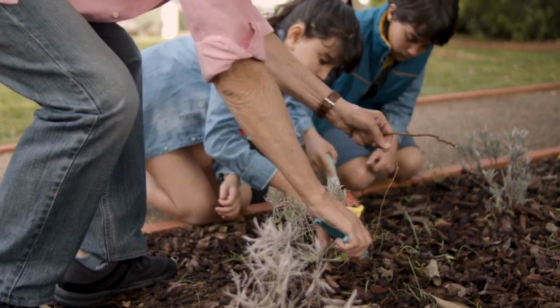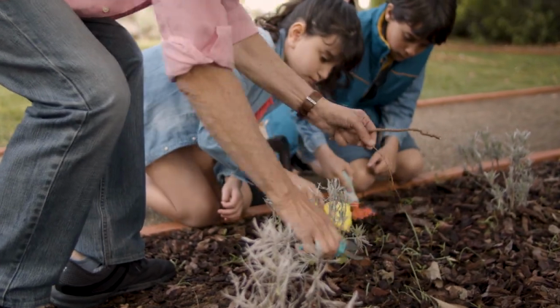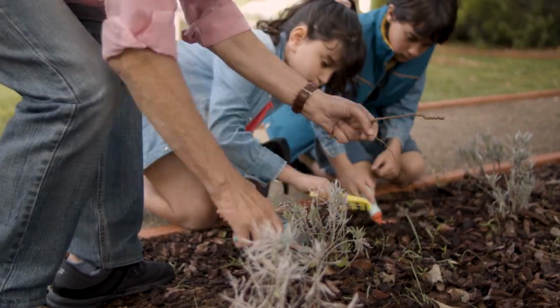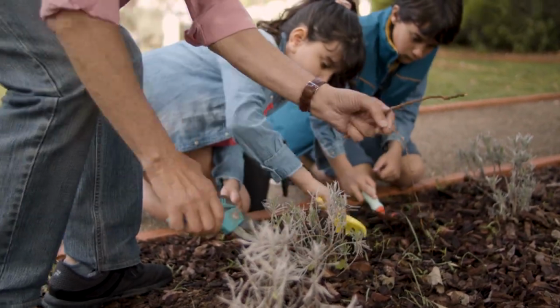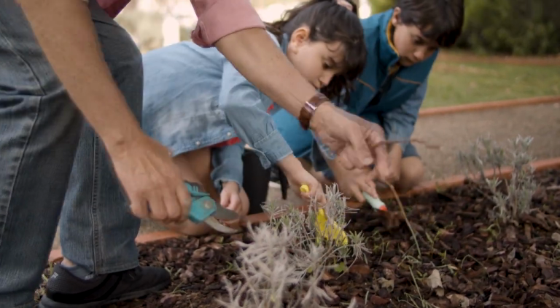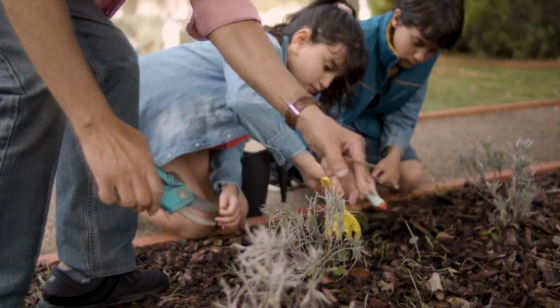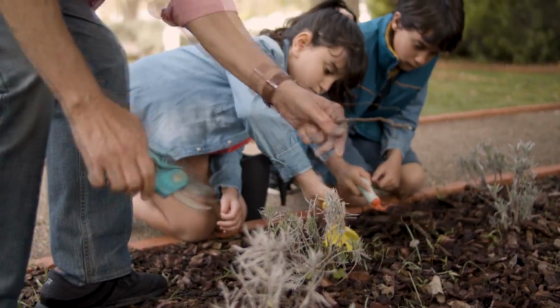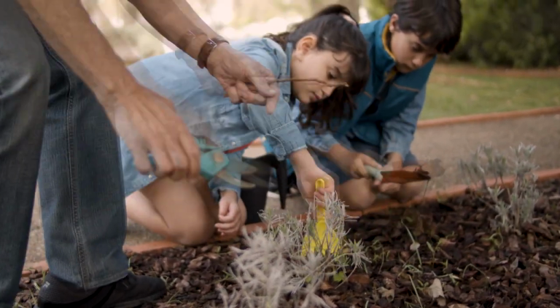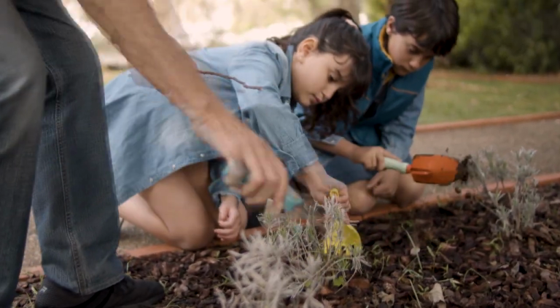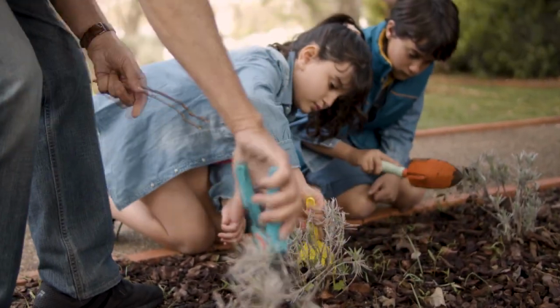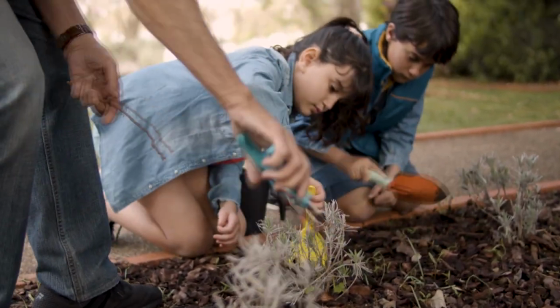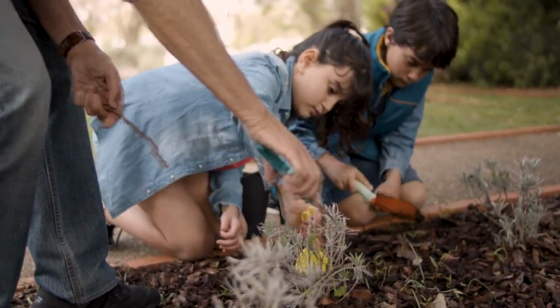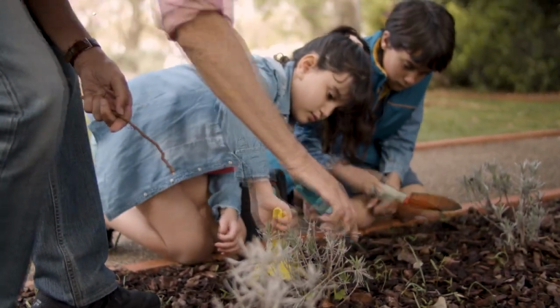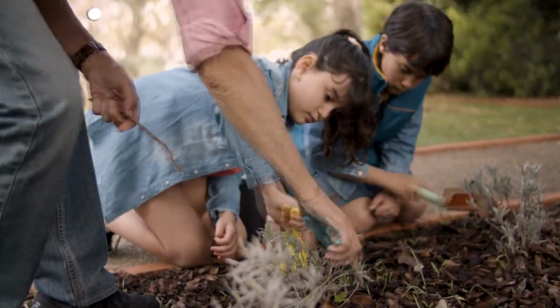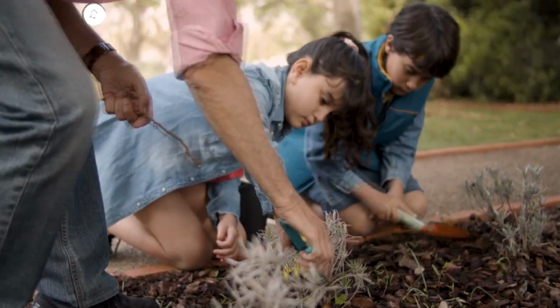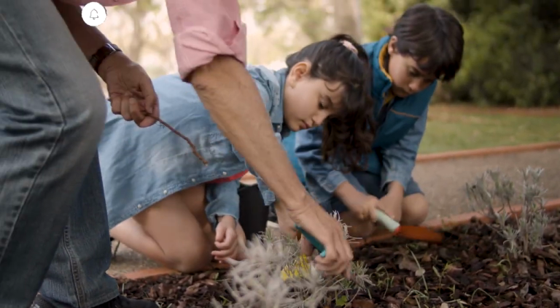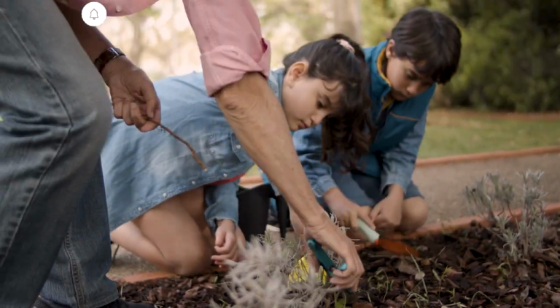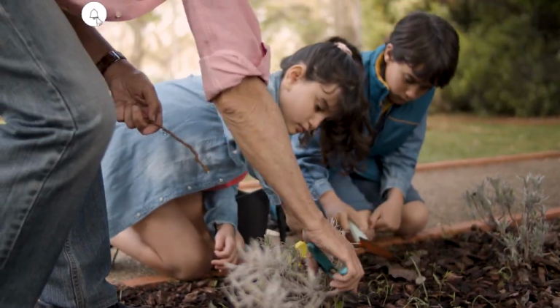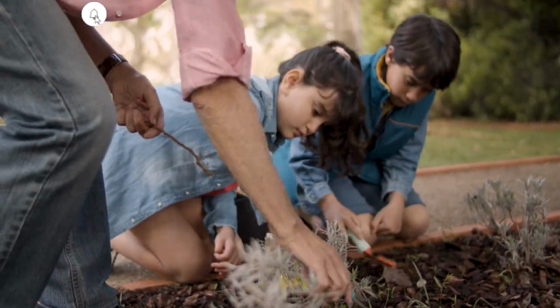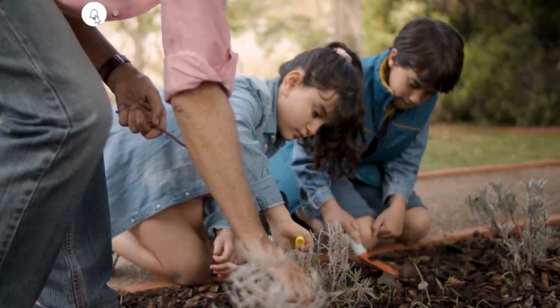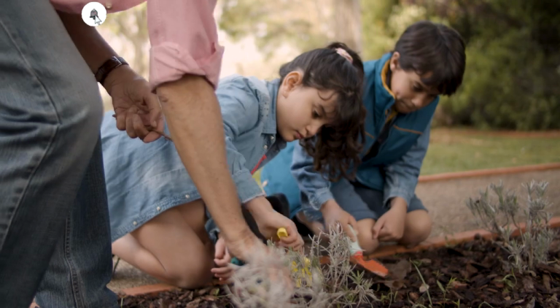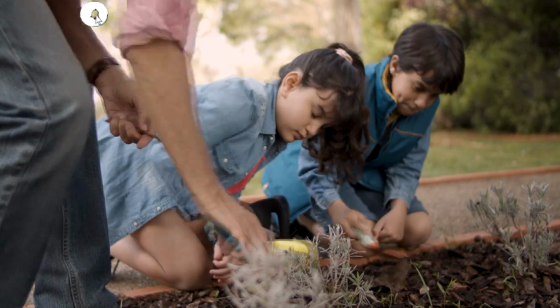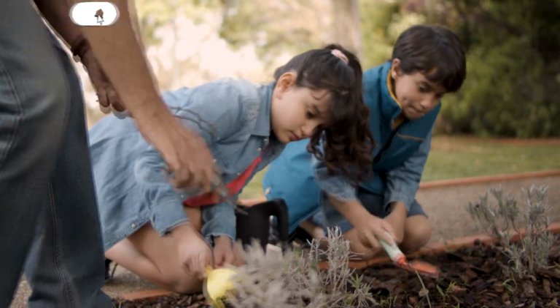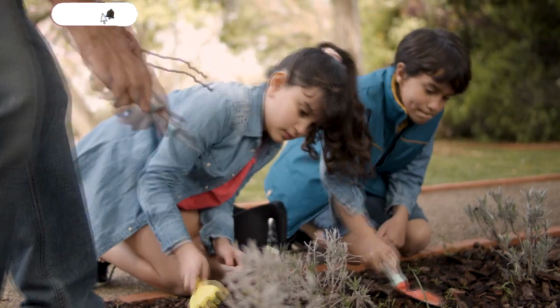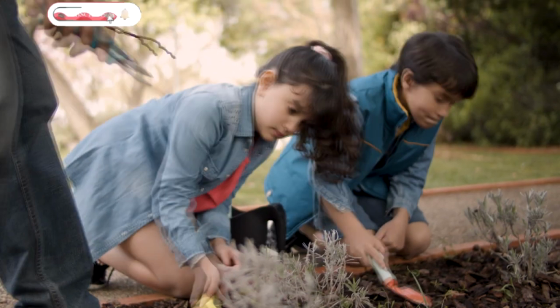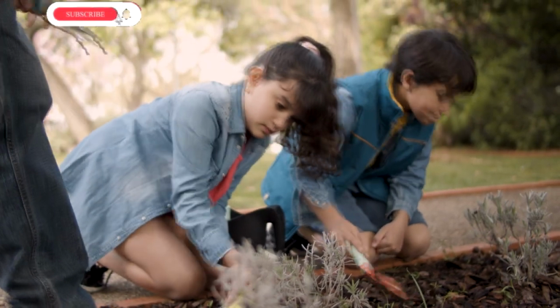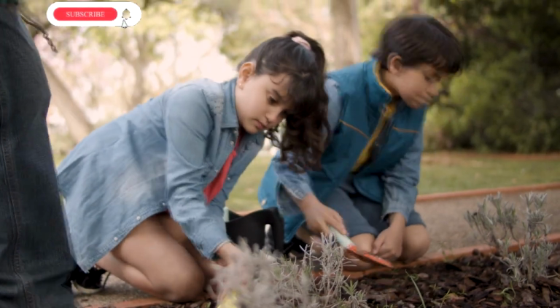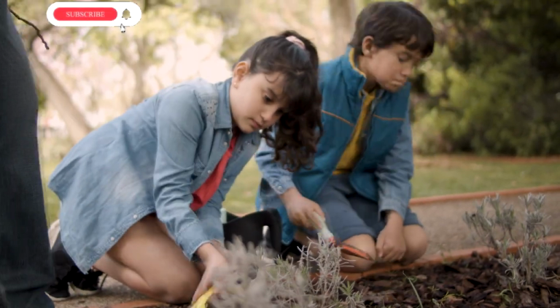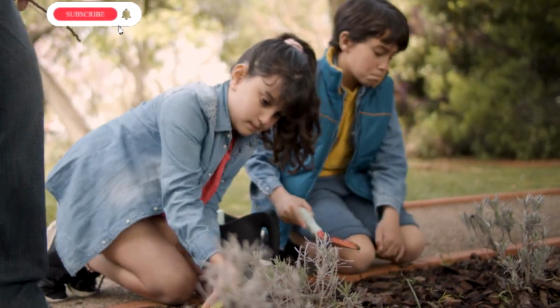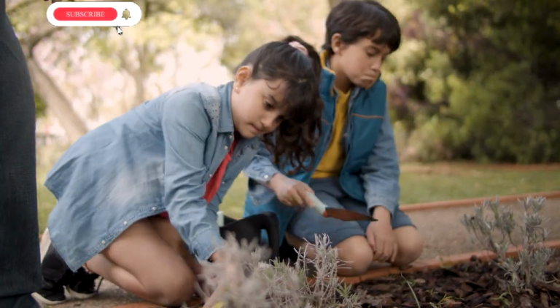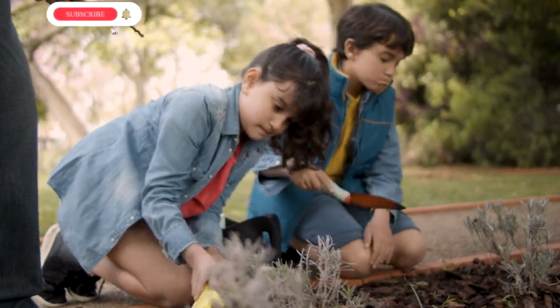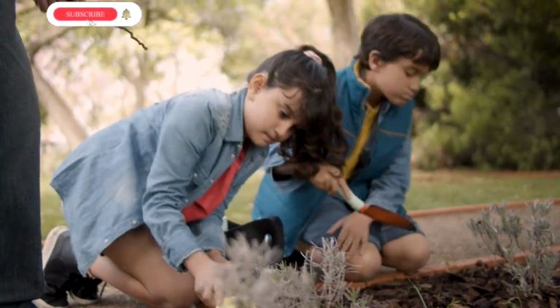Thanks for watching. Happy gardening. Hit that subscribe button. Looking forward to seeing you next time.